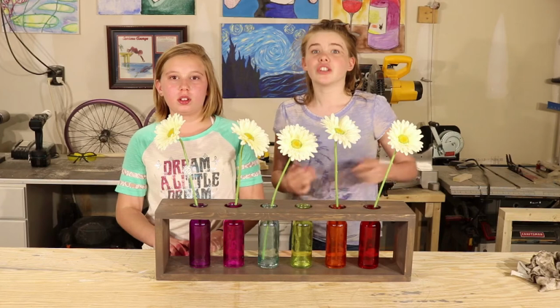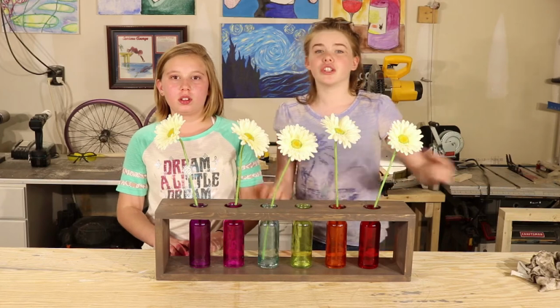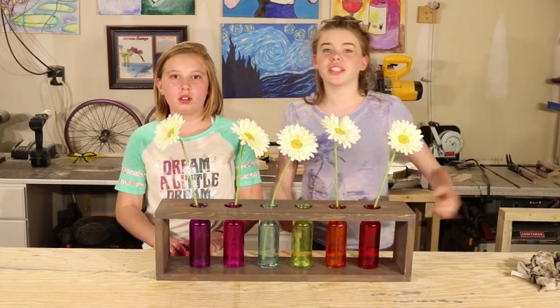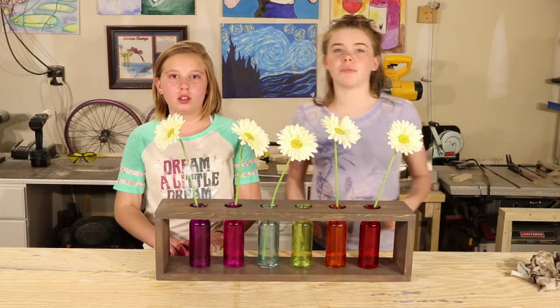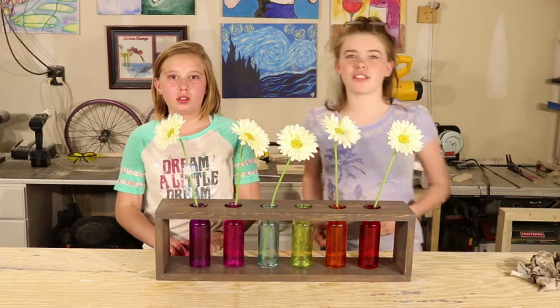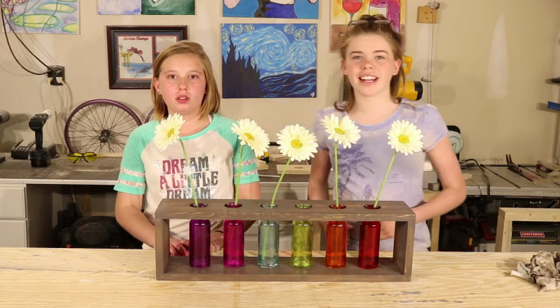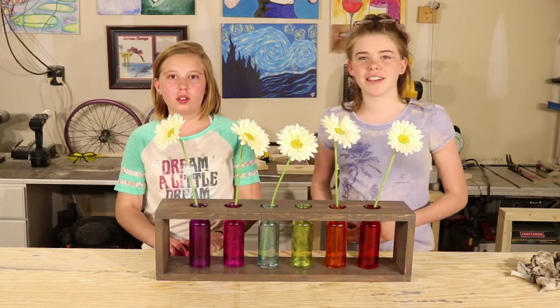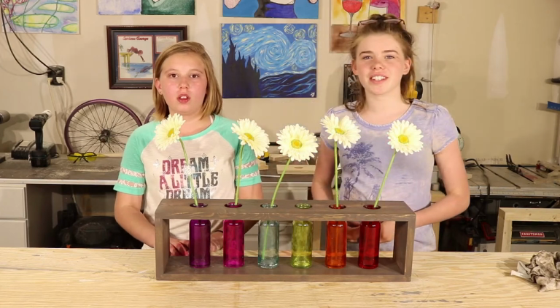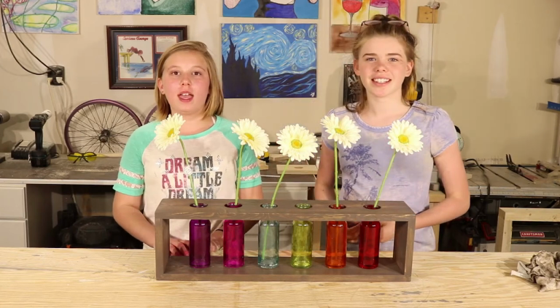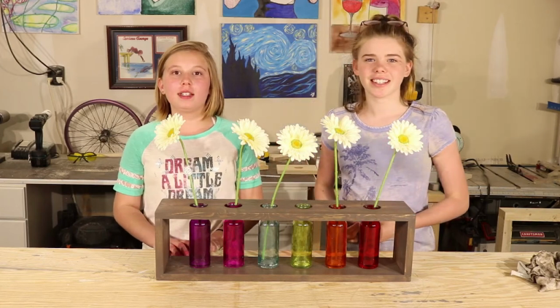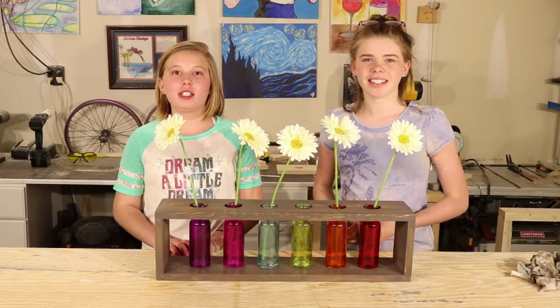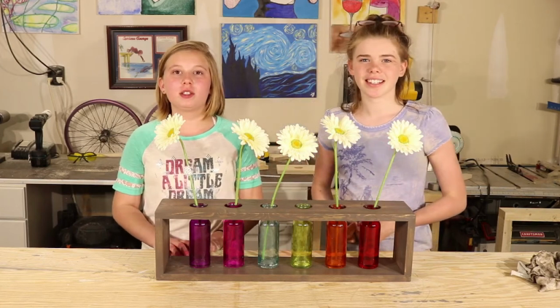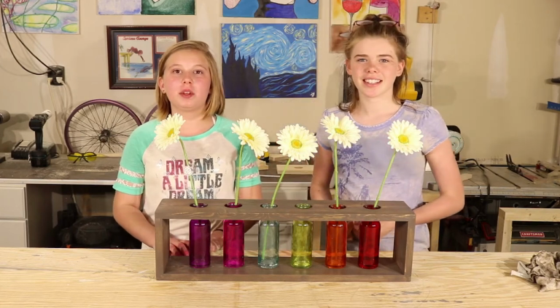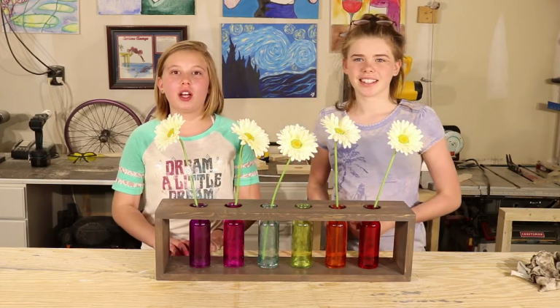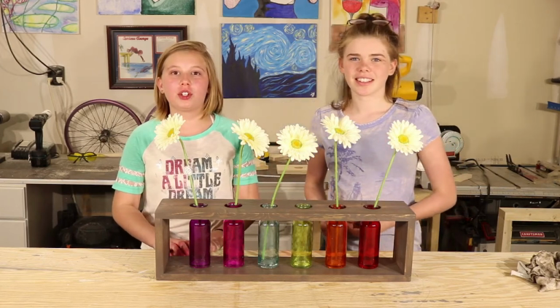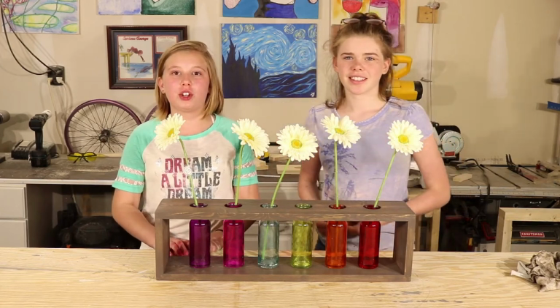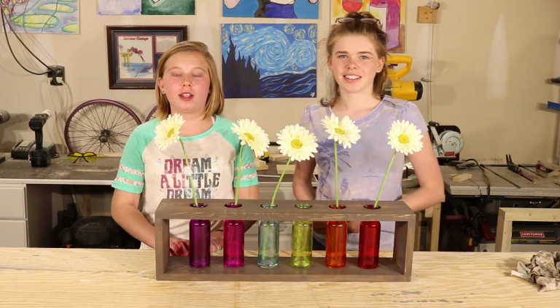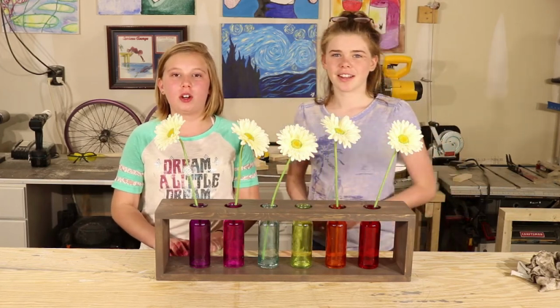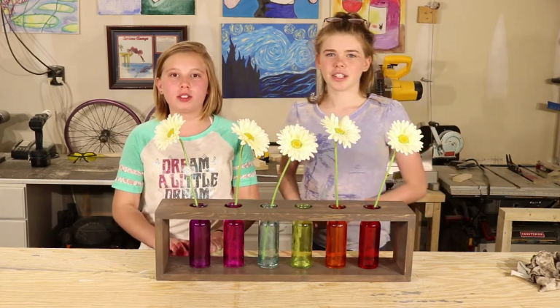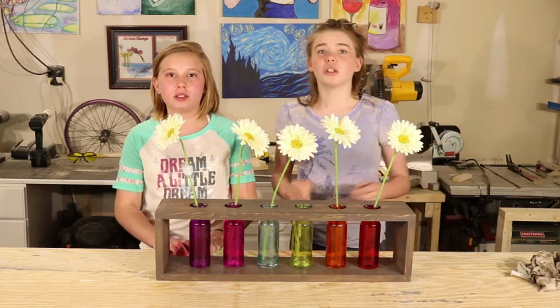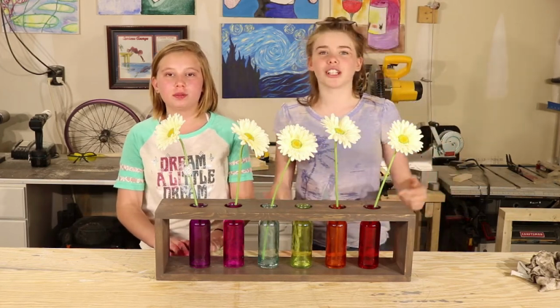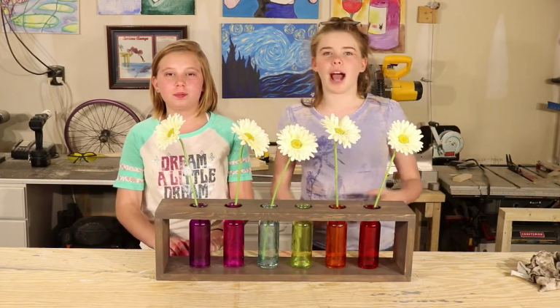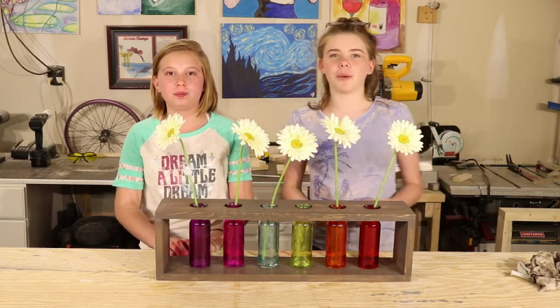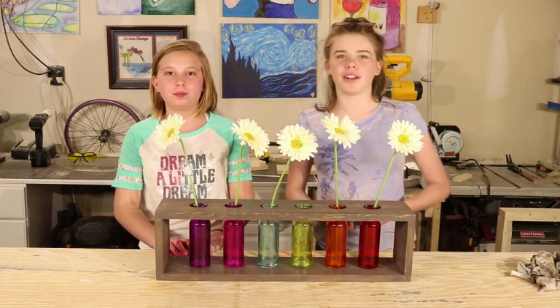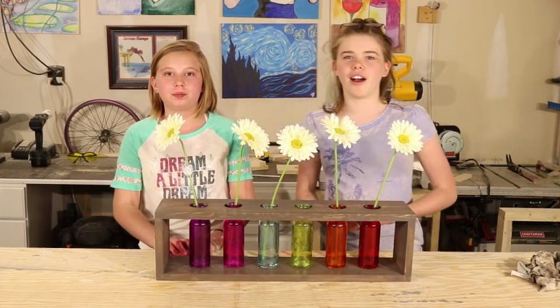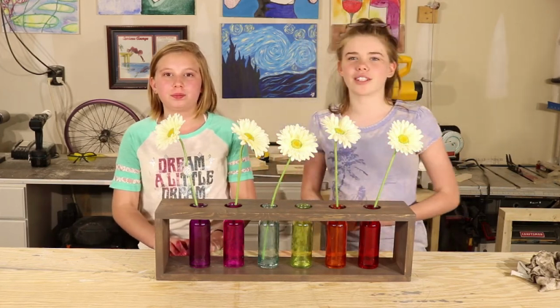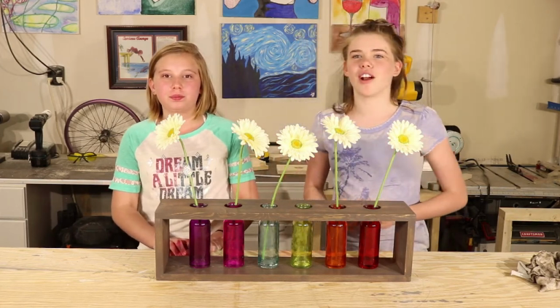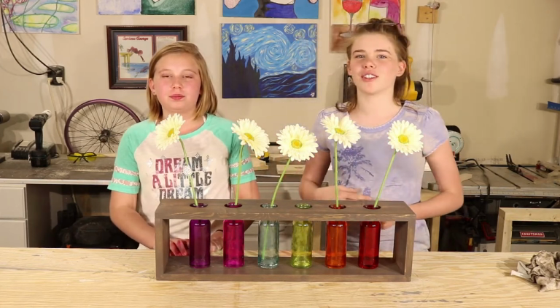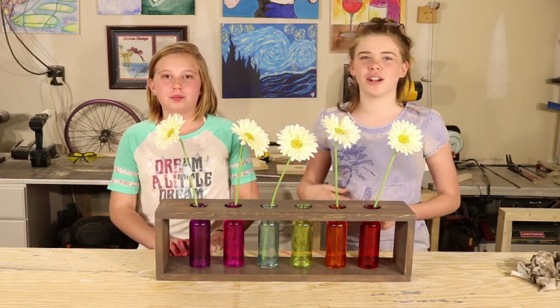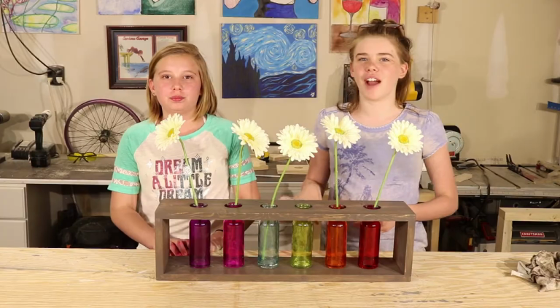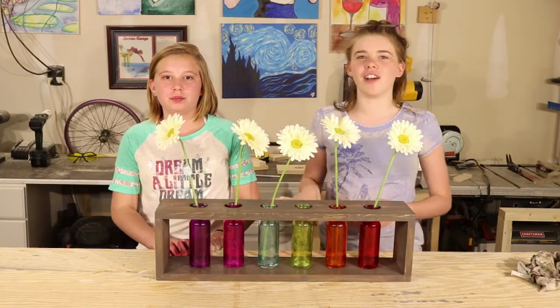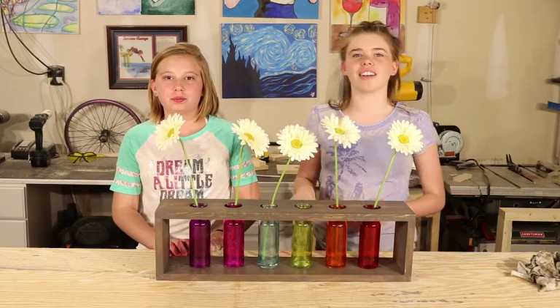Do you need a Mother's Day gift, and it needs to be under your allowance? We'll show you how we made ours for under twenty-five dollars.